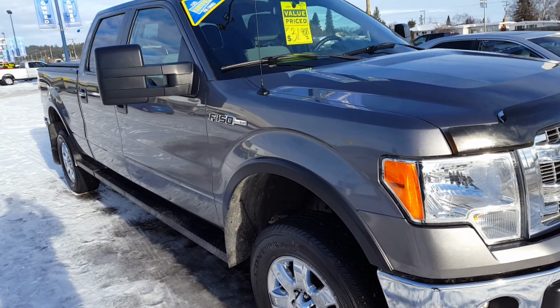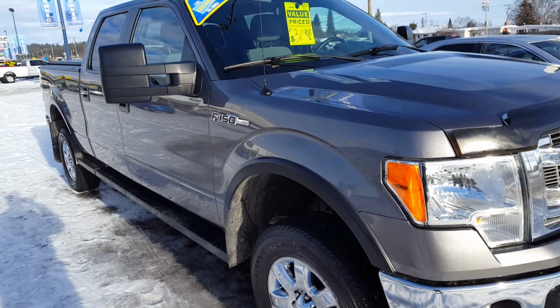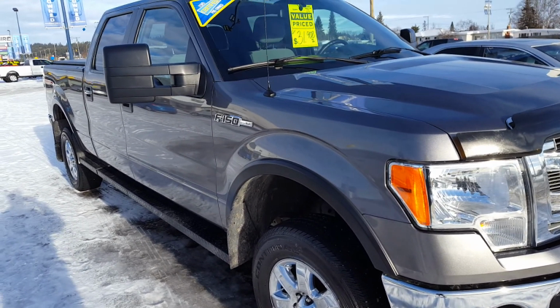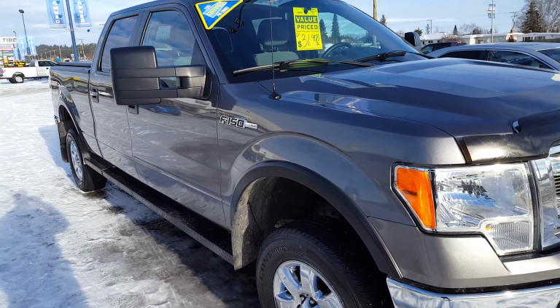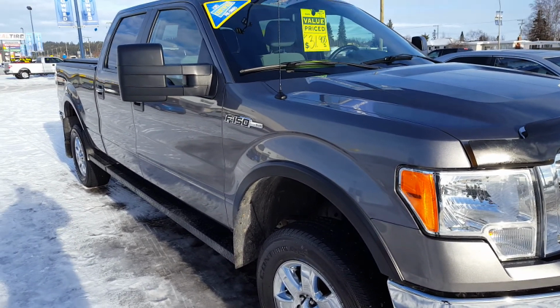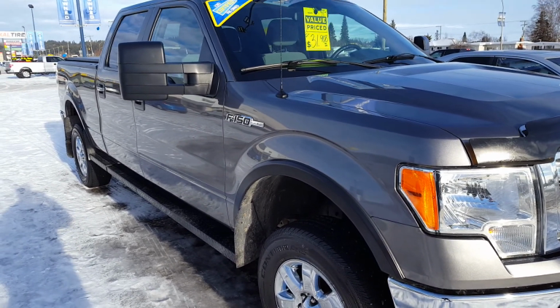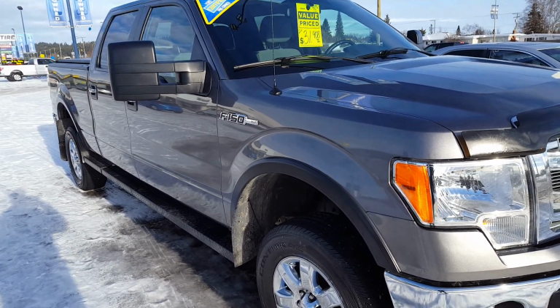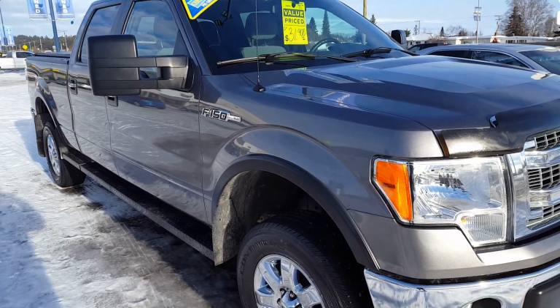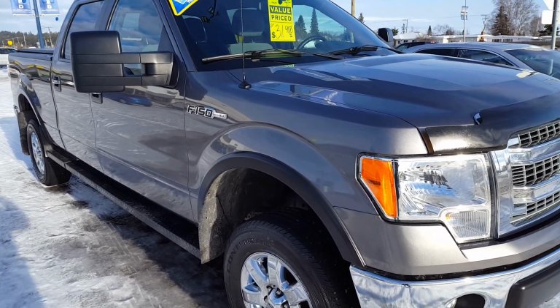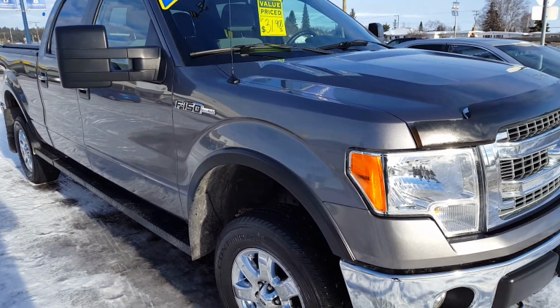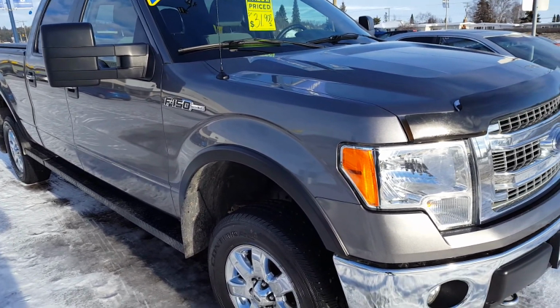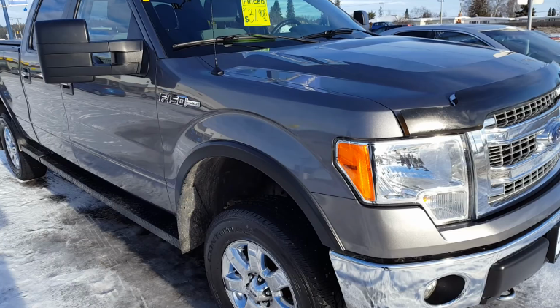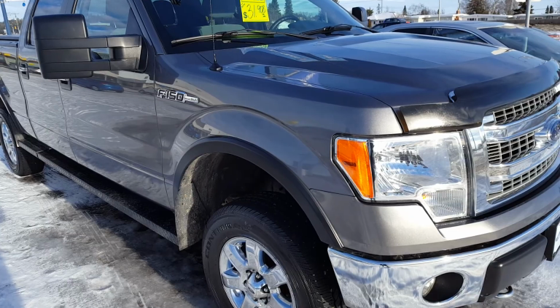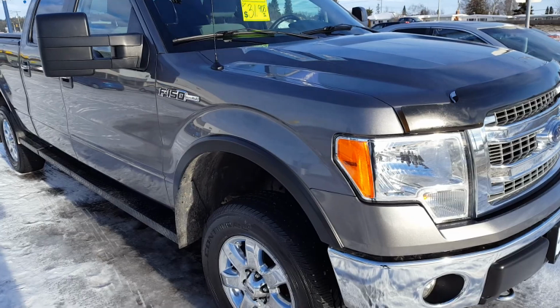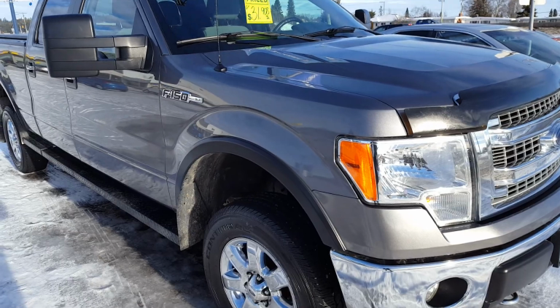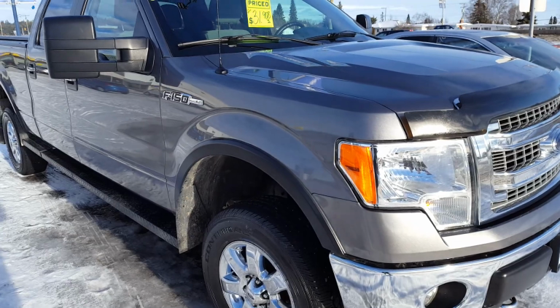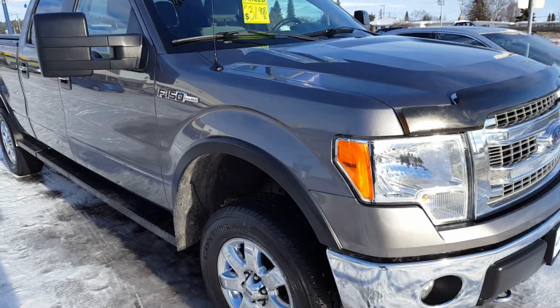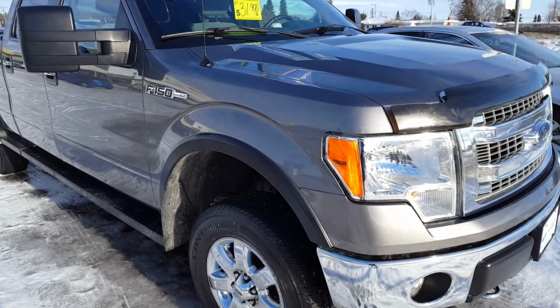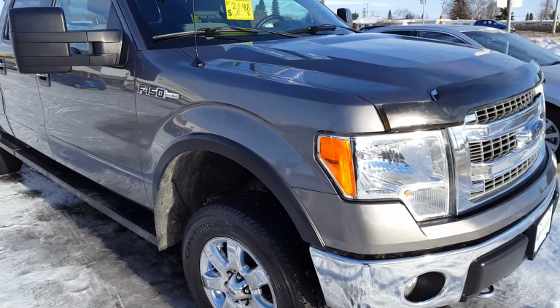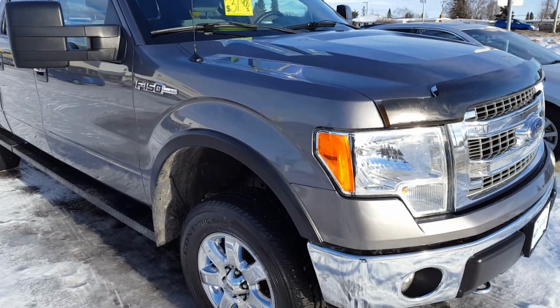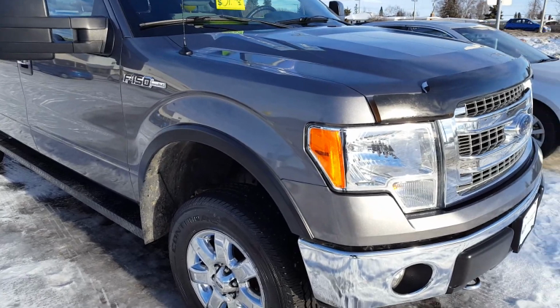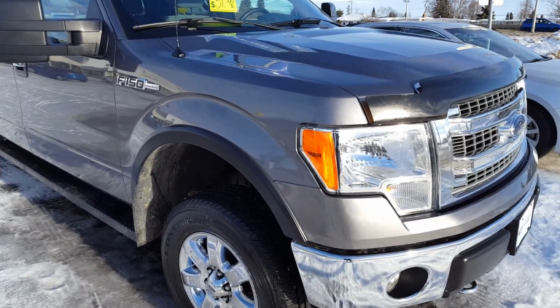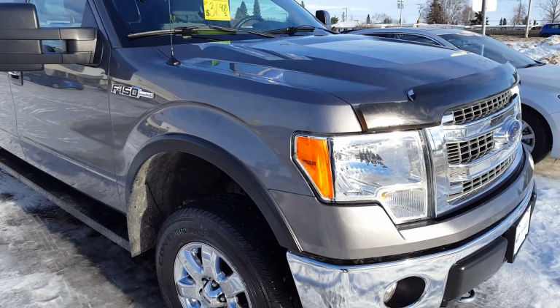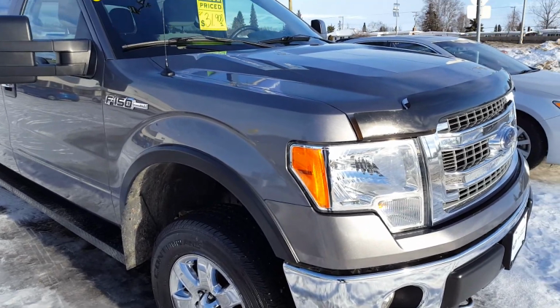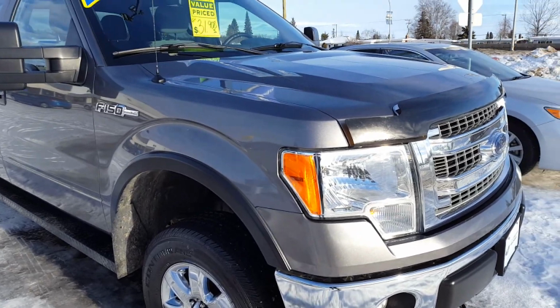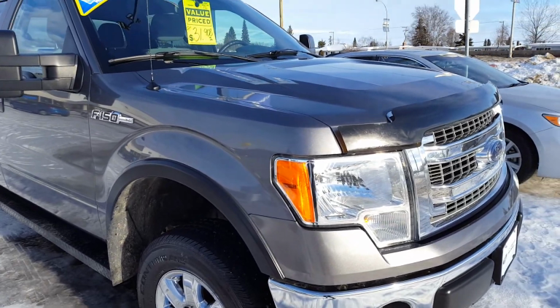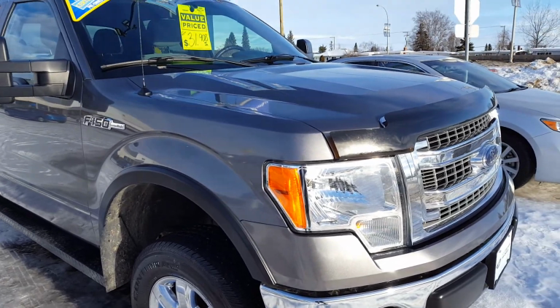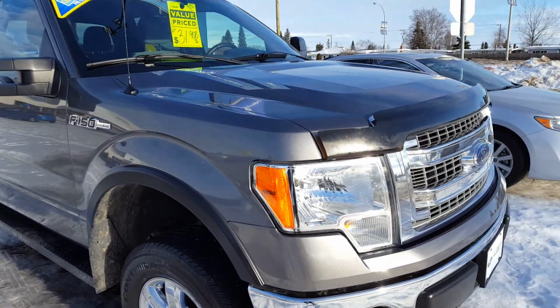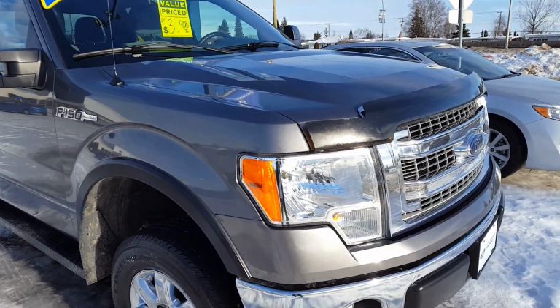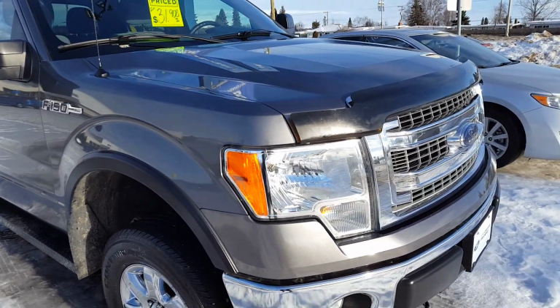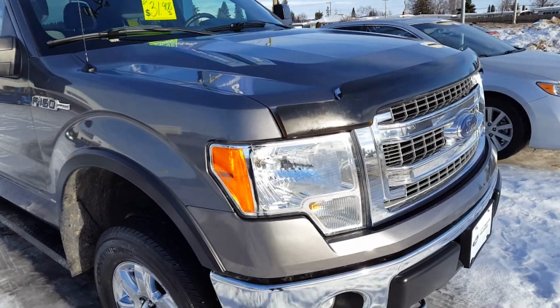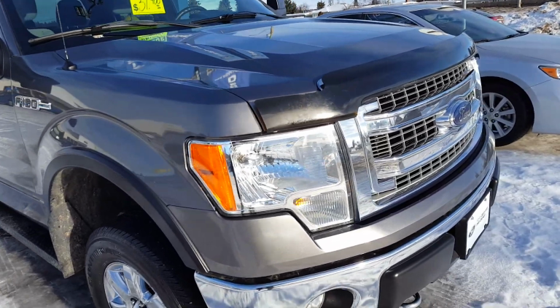If you guys are interested, feel free to come on down to our pre-owned SuperCenter or give us a call at 250-563-8111.